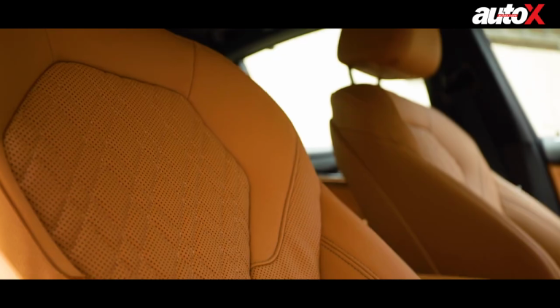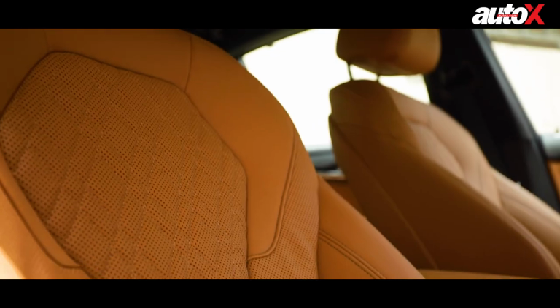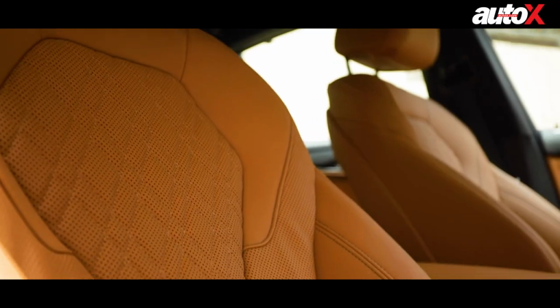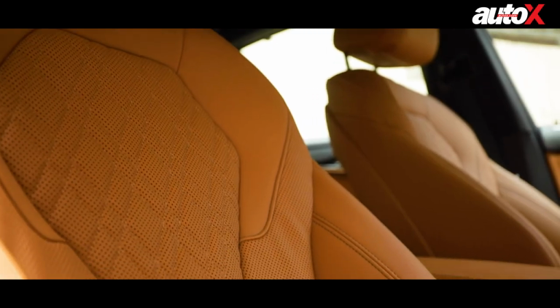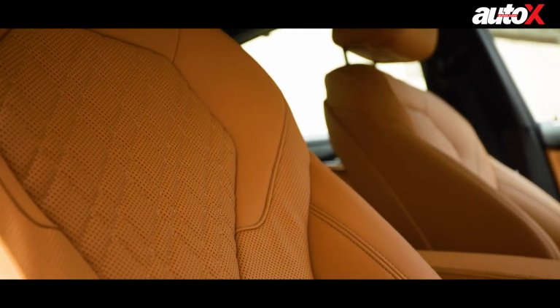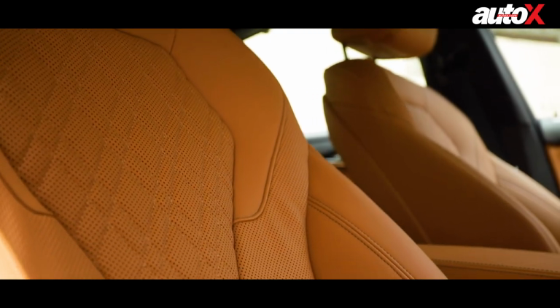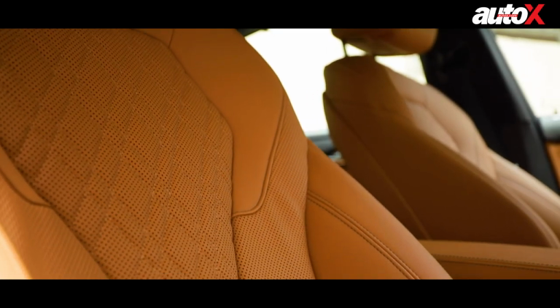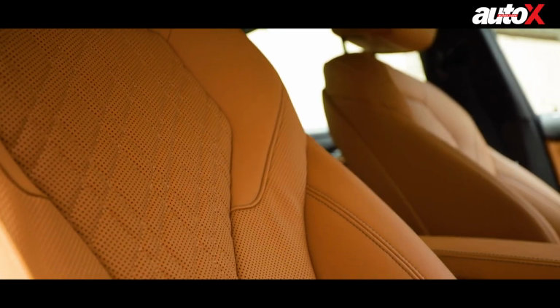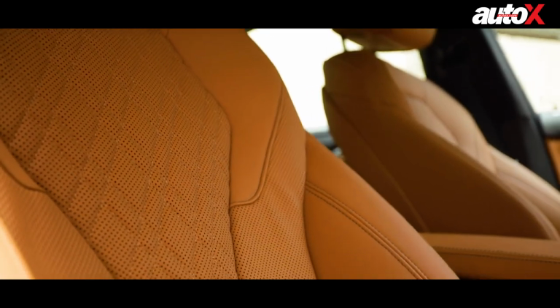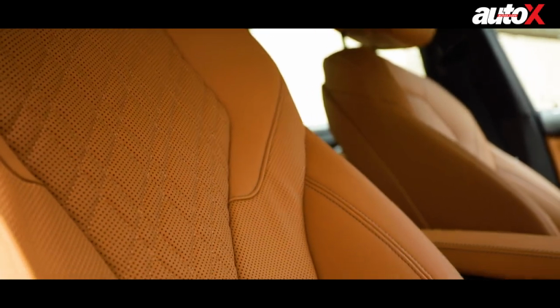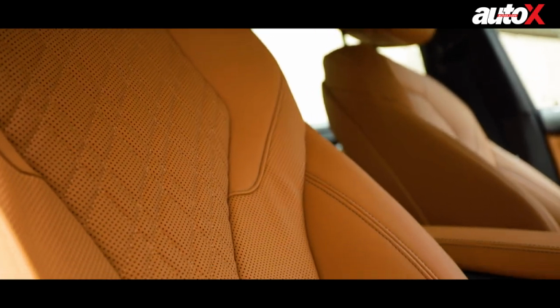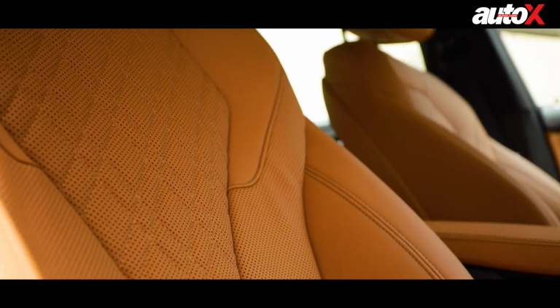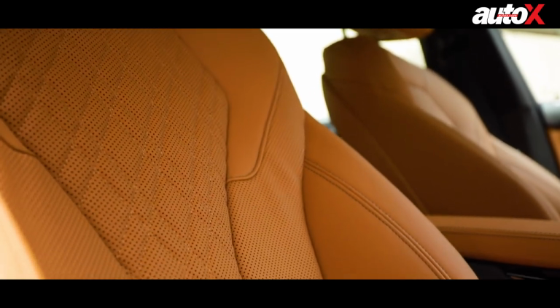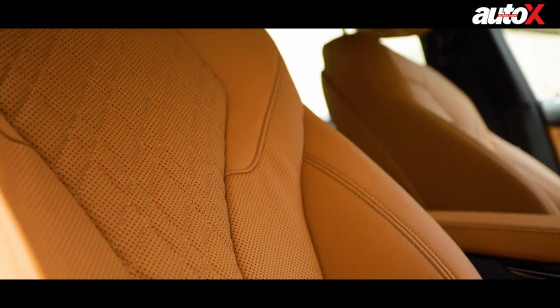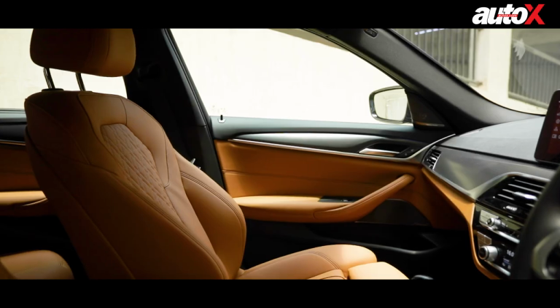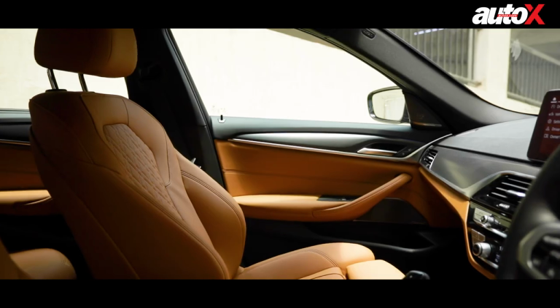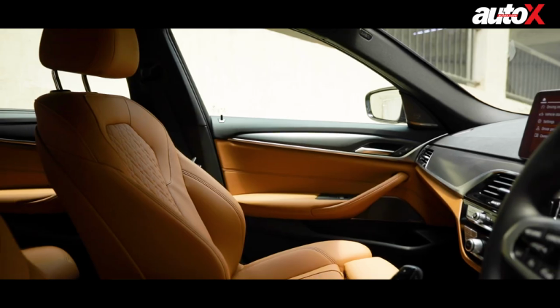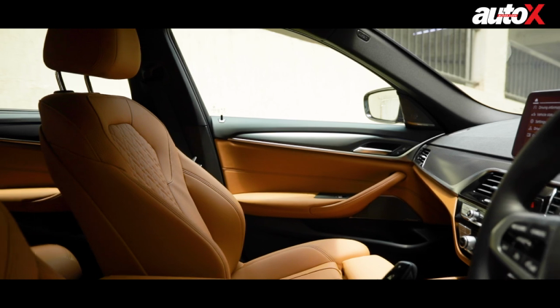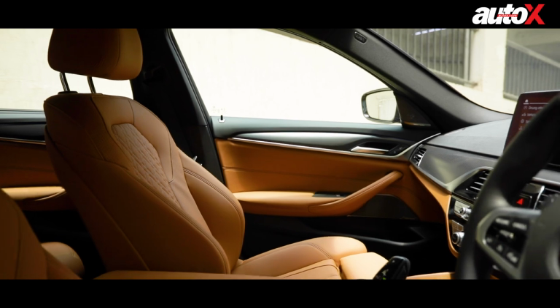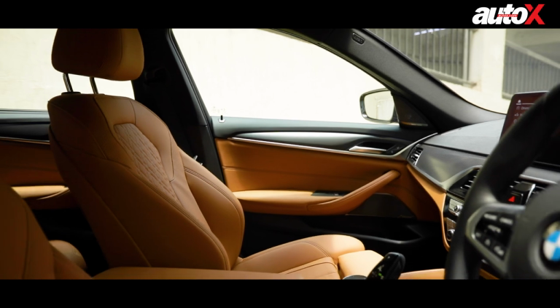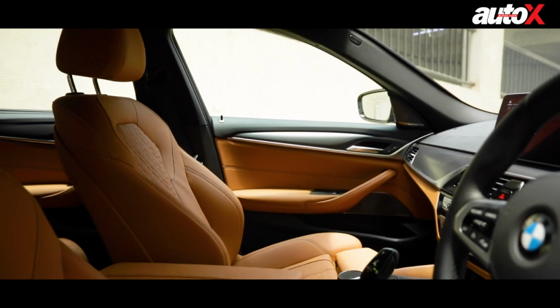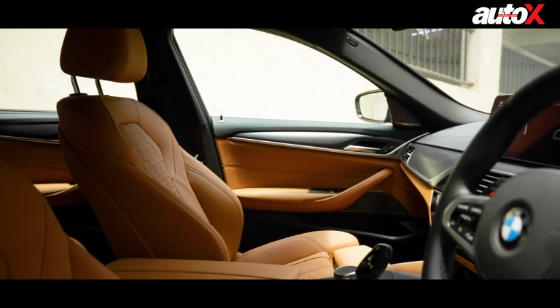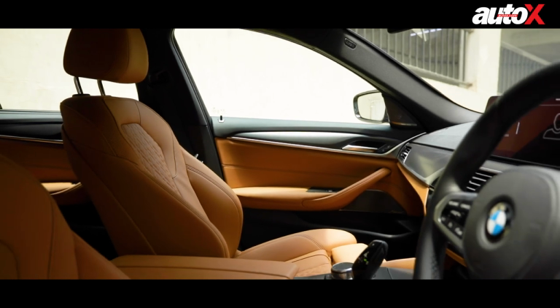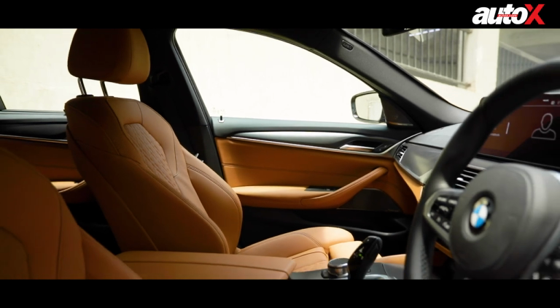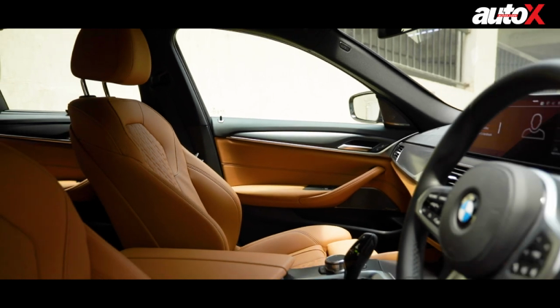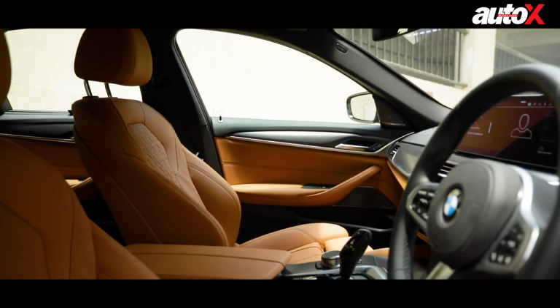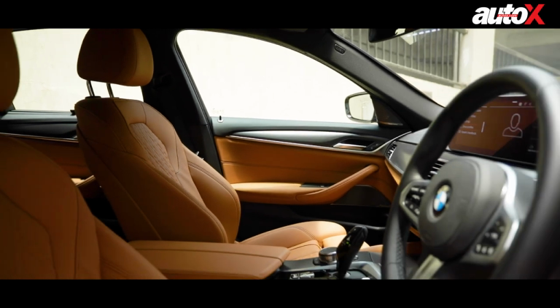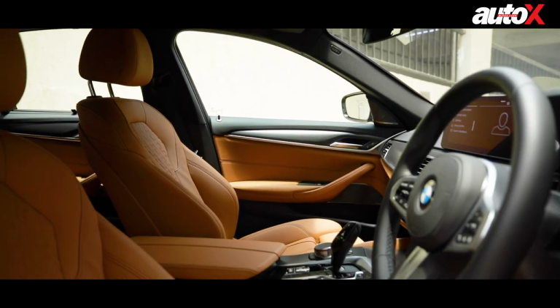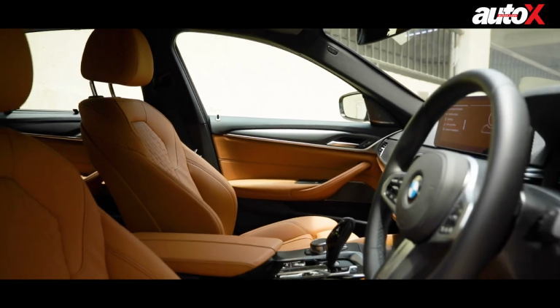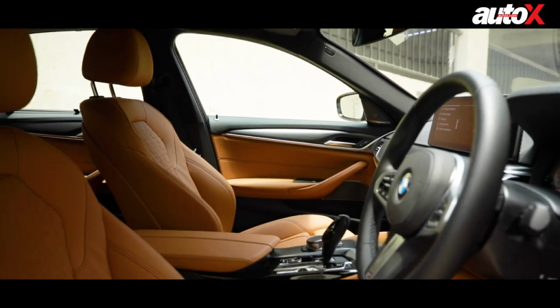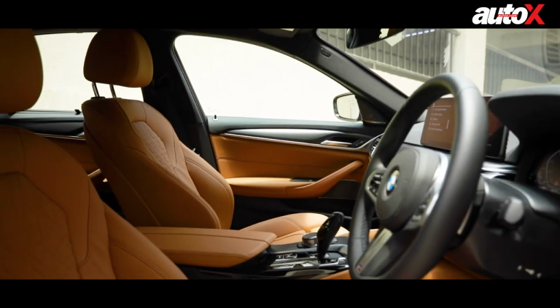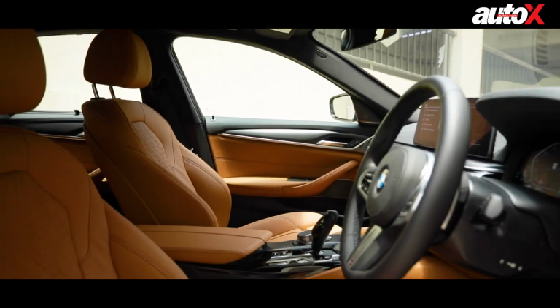The driver's seat is supremely comfortable and sporty, and the overall quality of materials is top-notch as always.